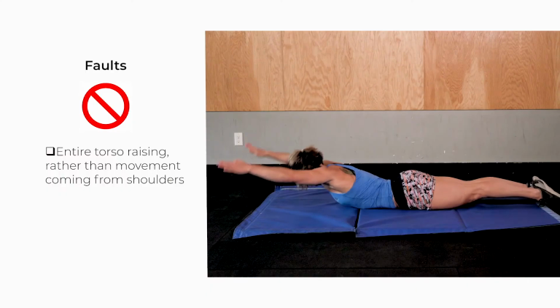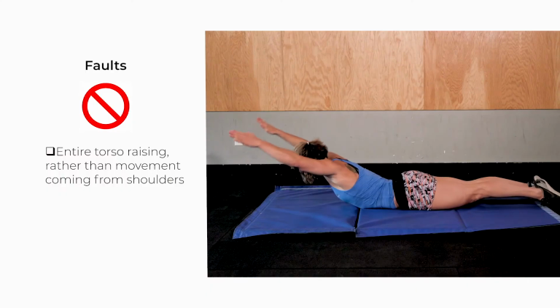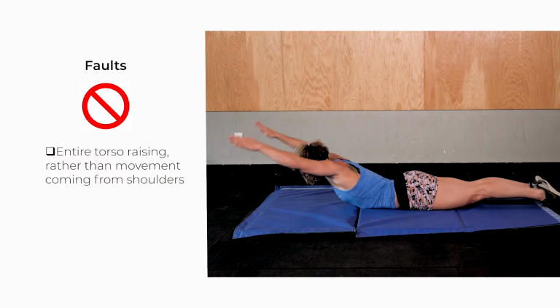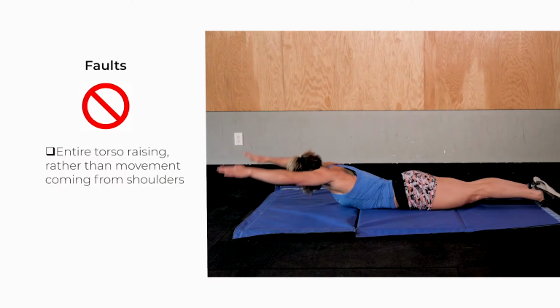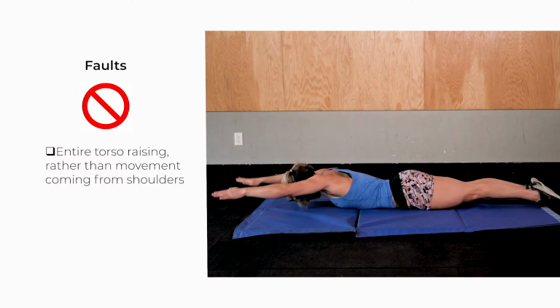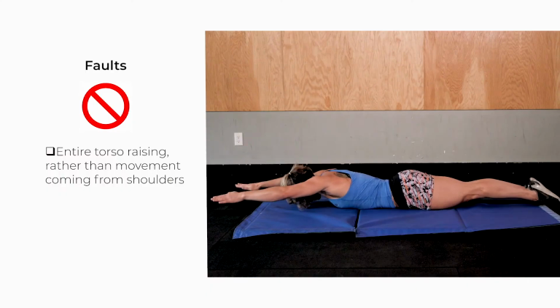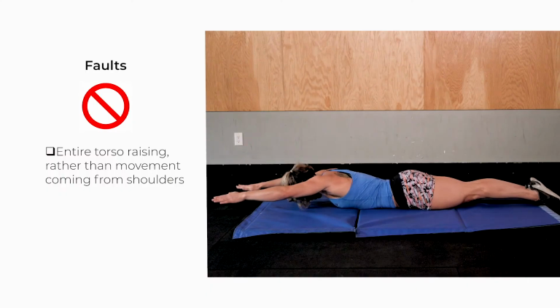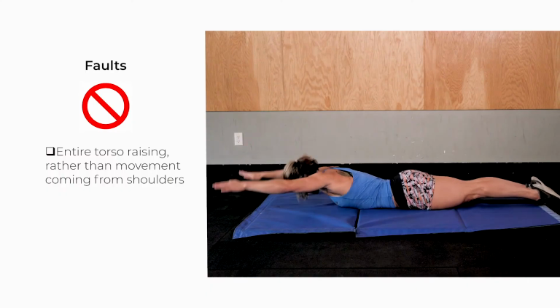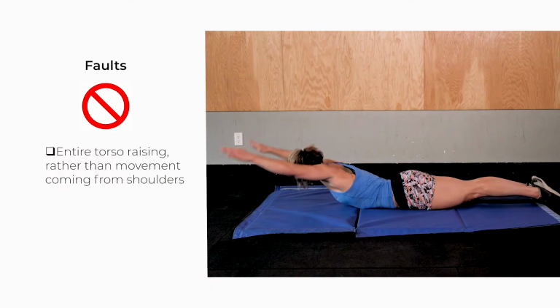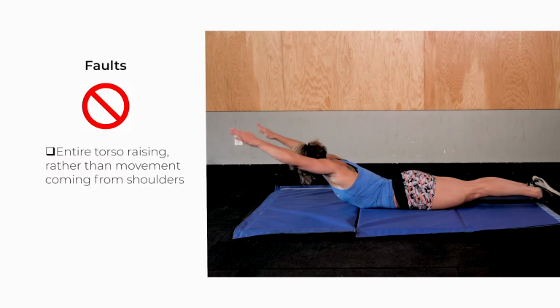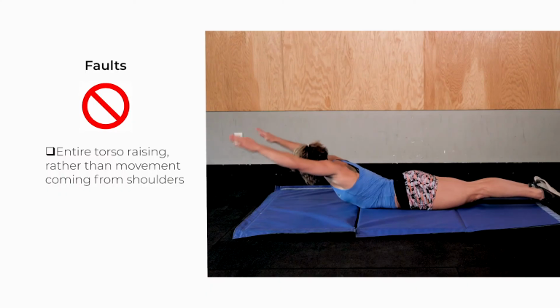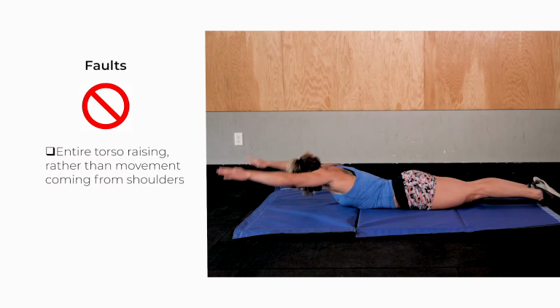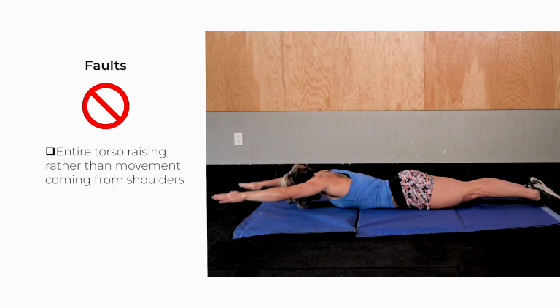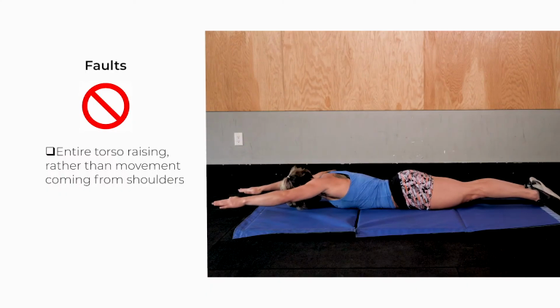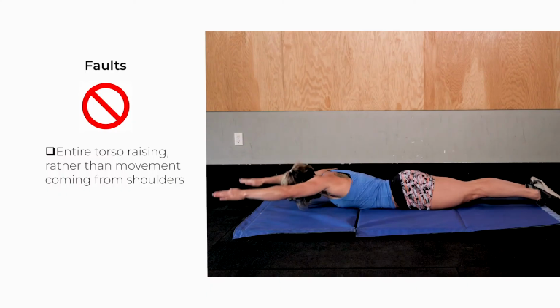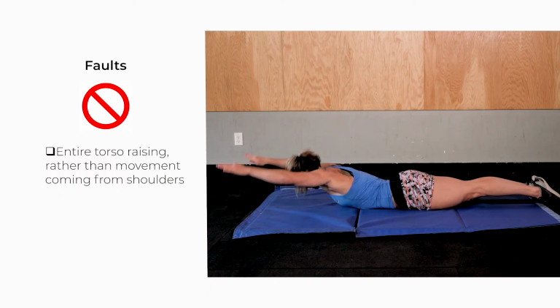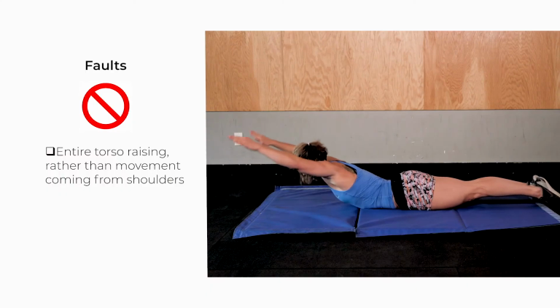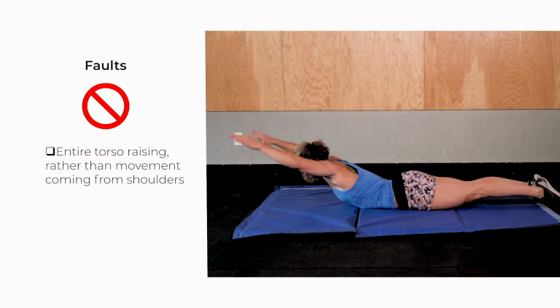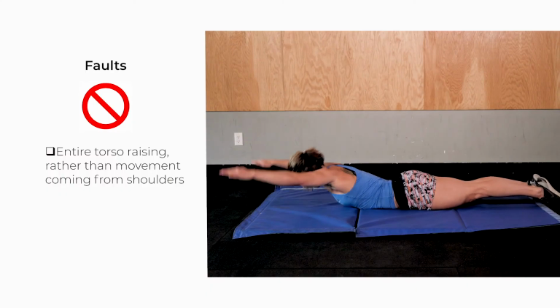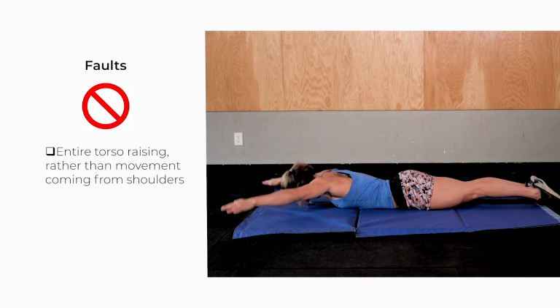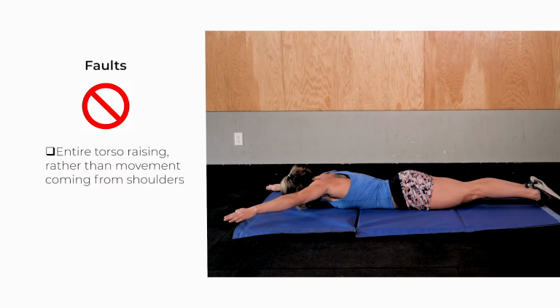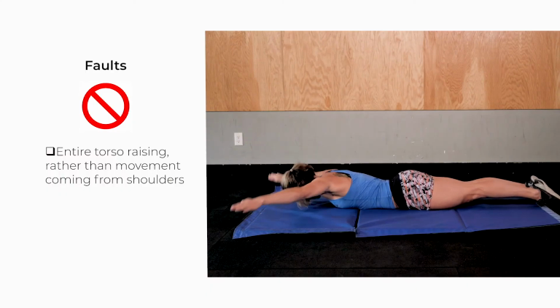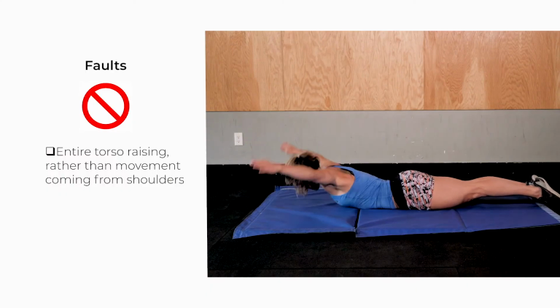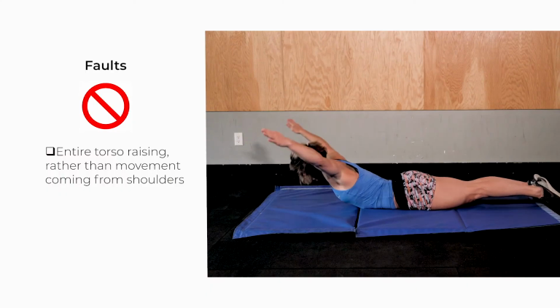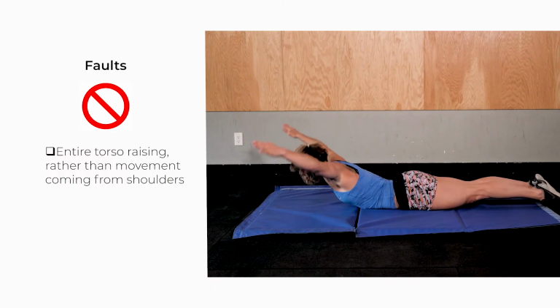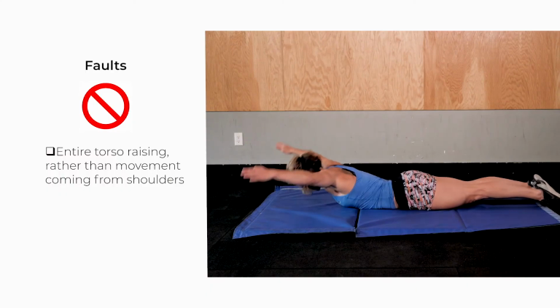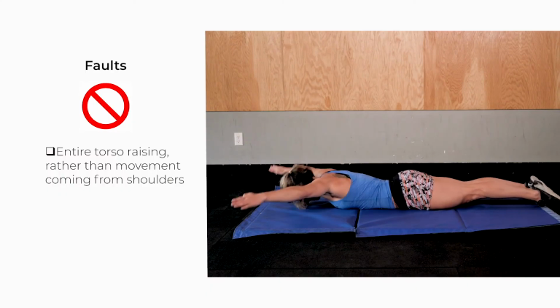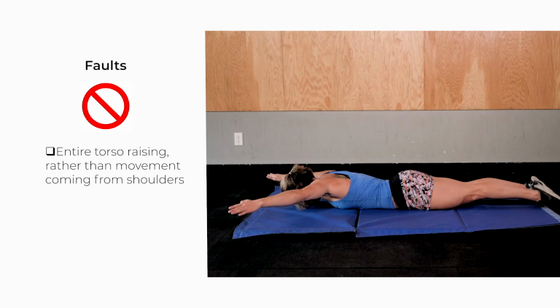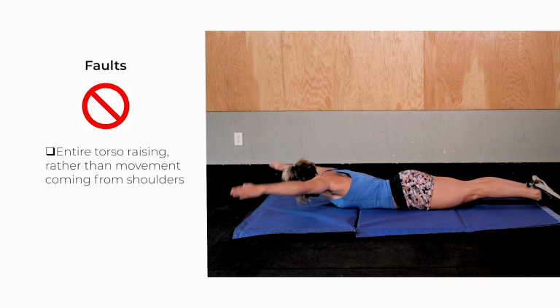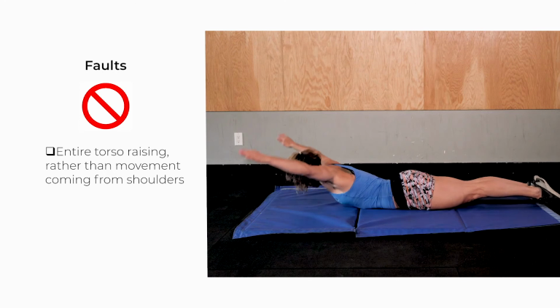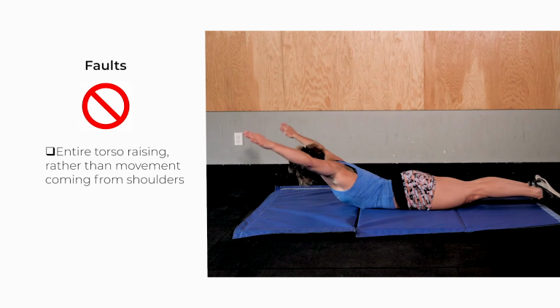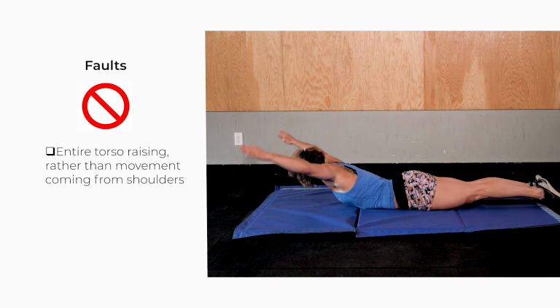Common faults. Entire torso raising rather than the movement coming from the shoulders. The Y's.